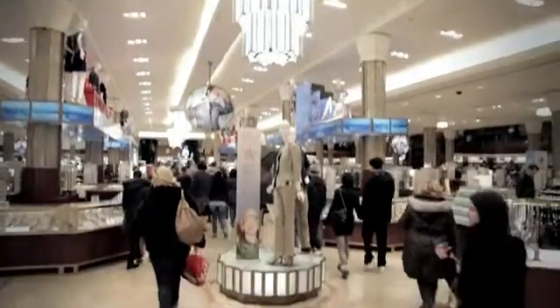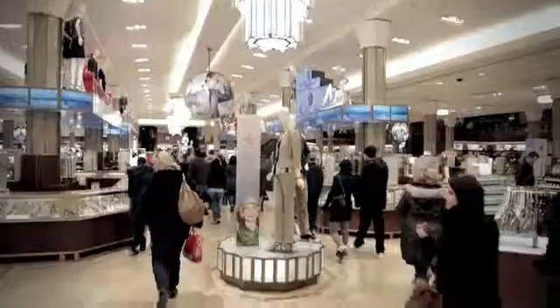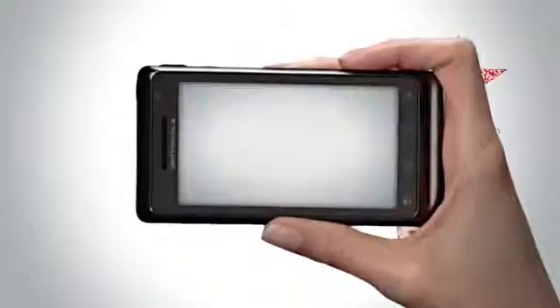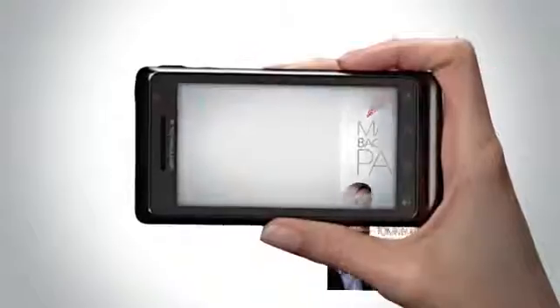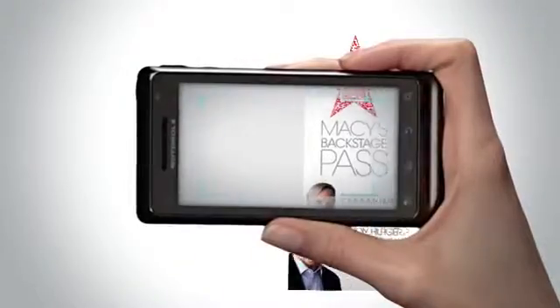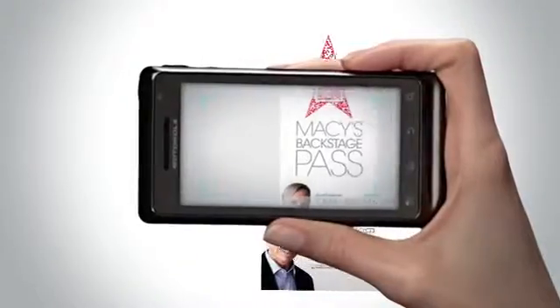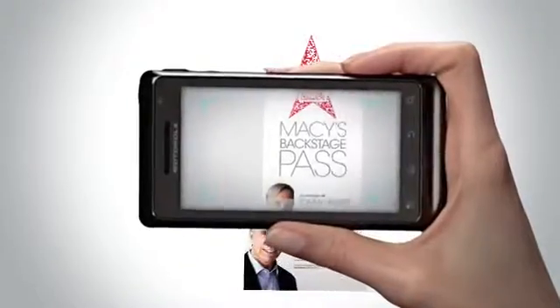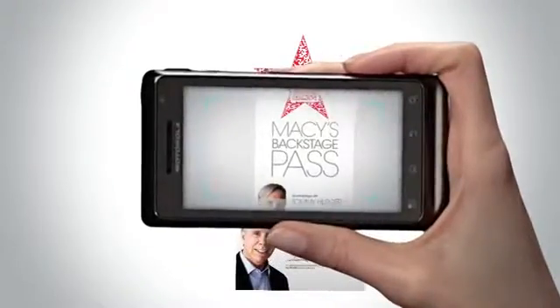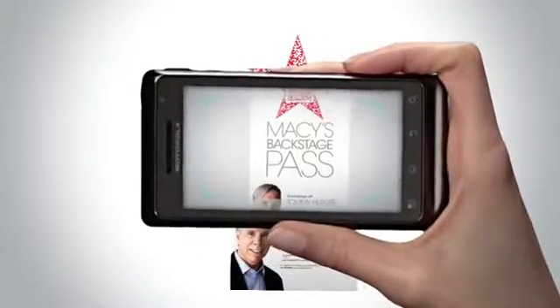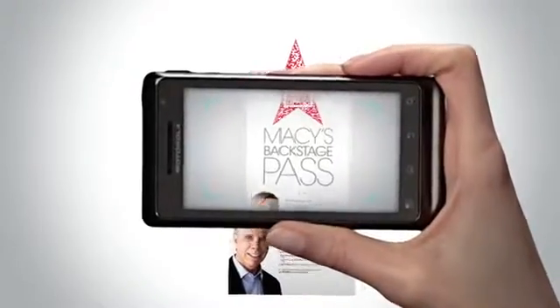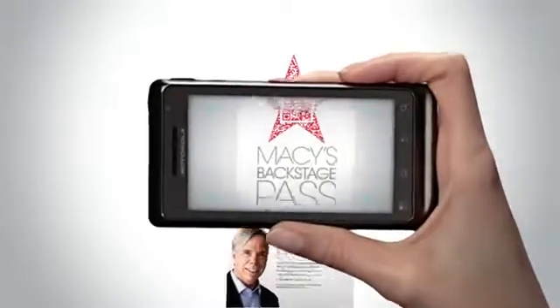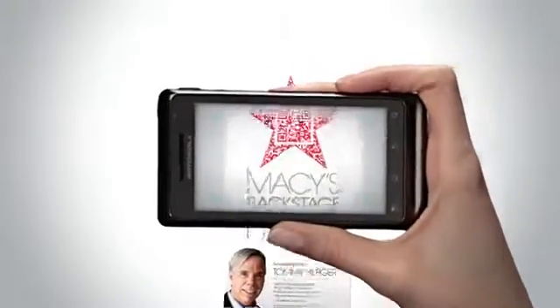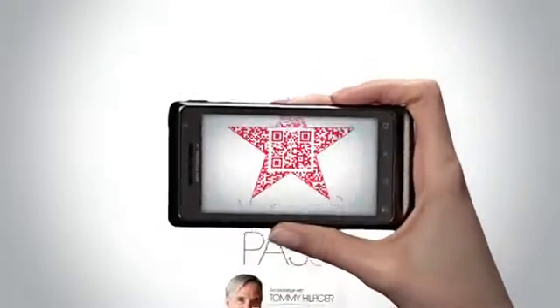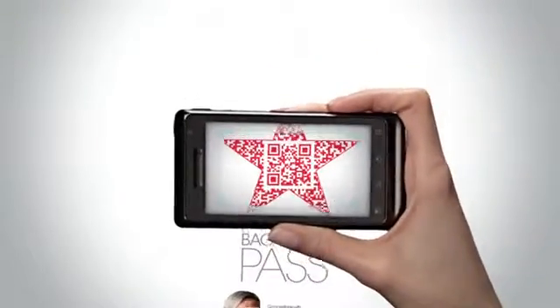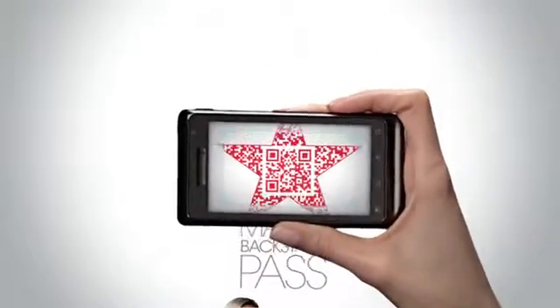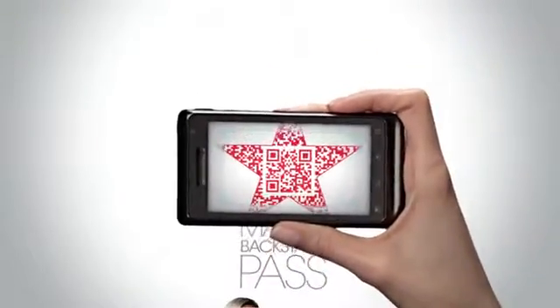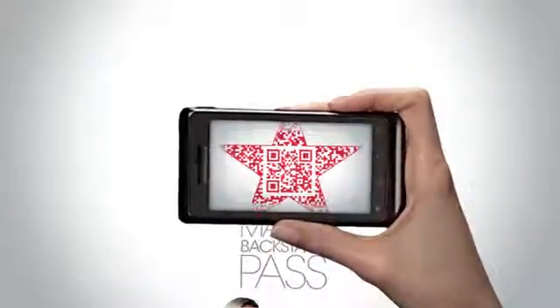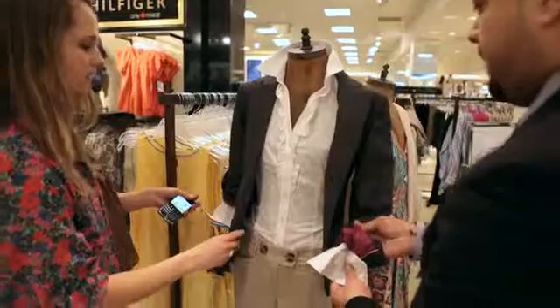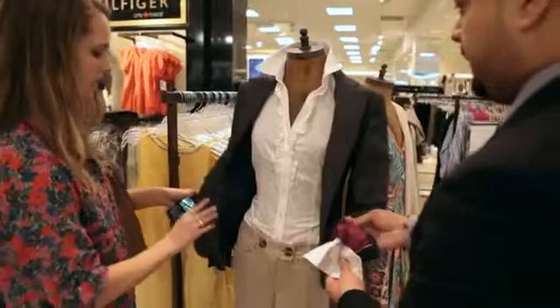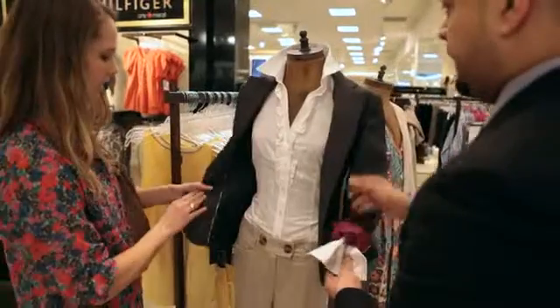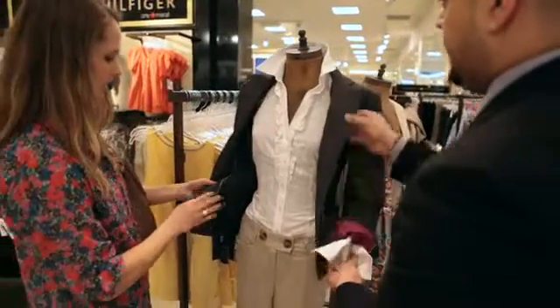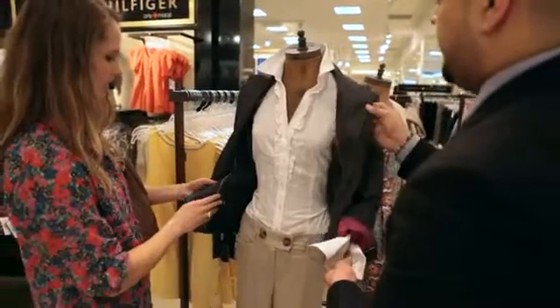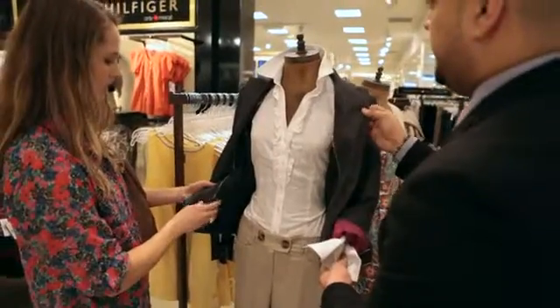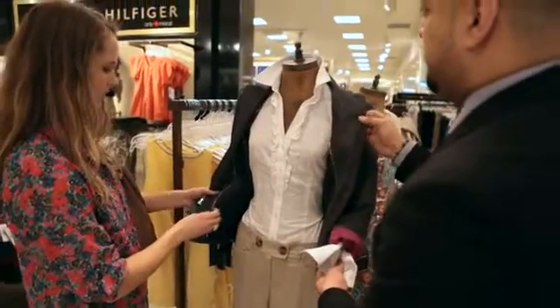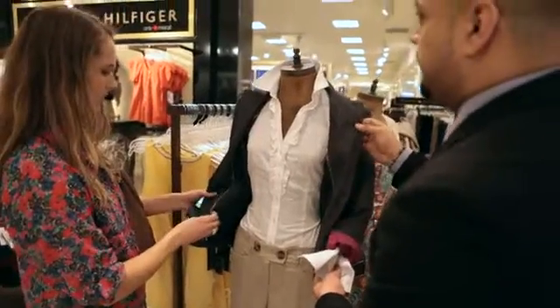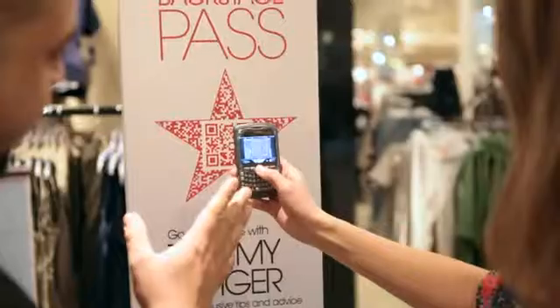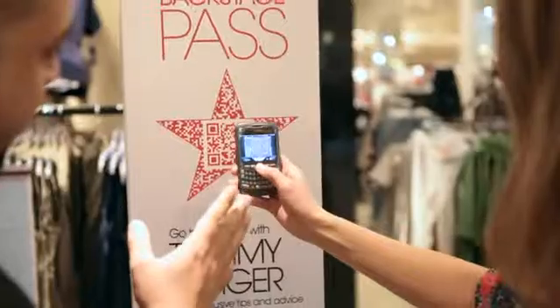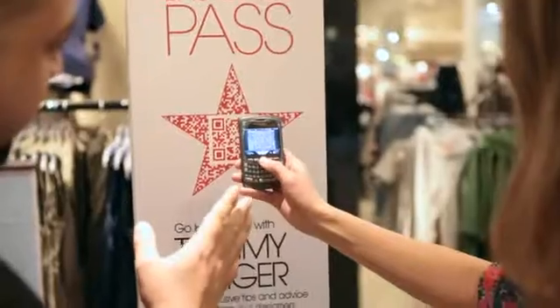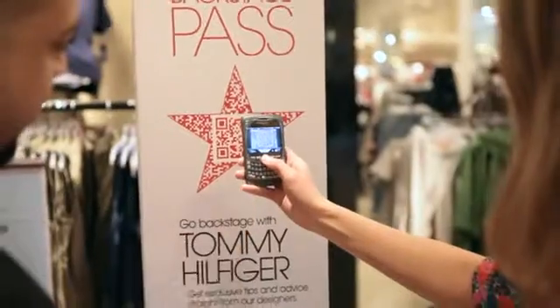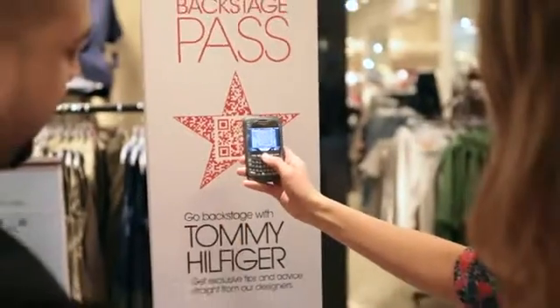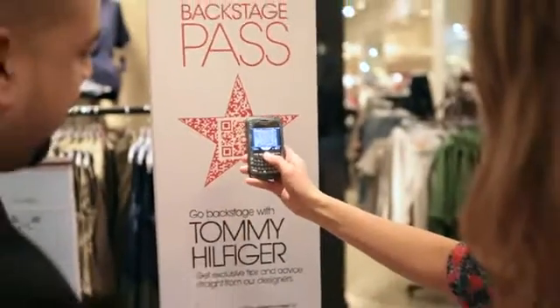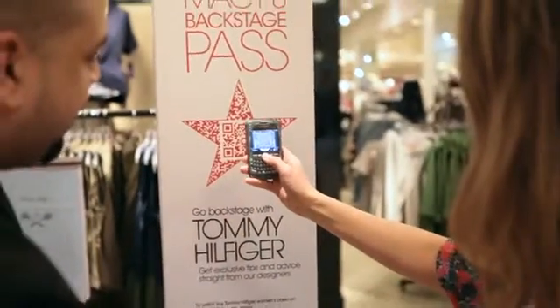Enter Macy's Backstage Pass, a new mobile technology that is changing the way people are shopping at one of America's biggest retailers.